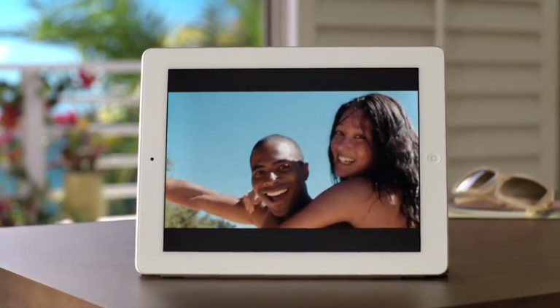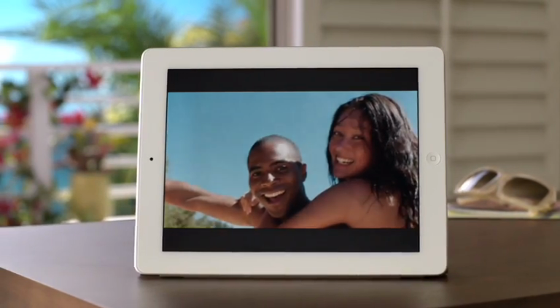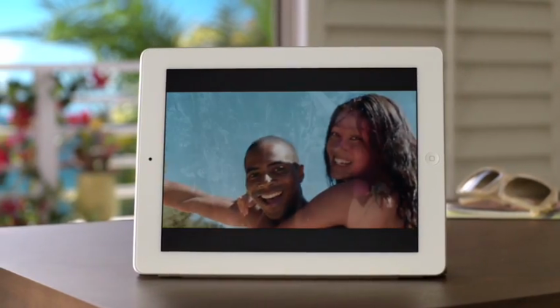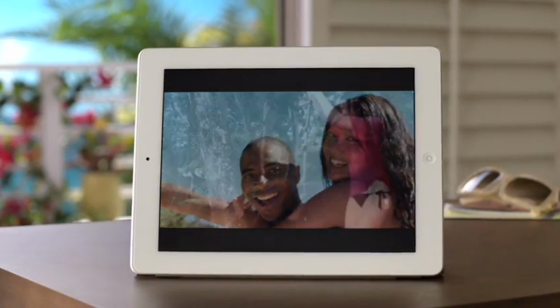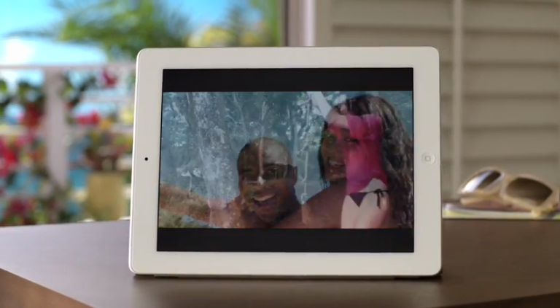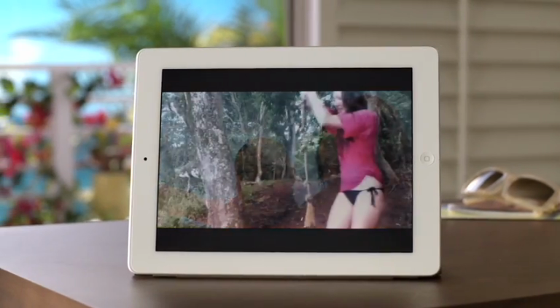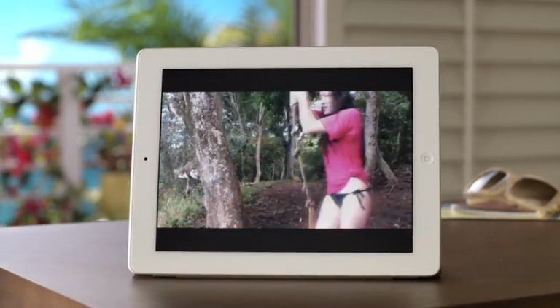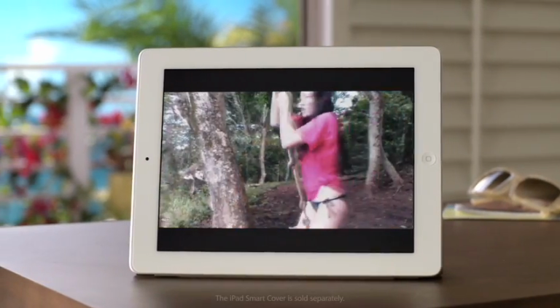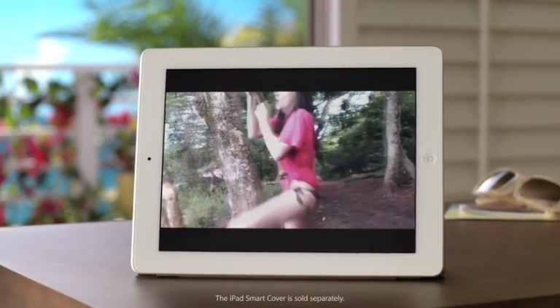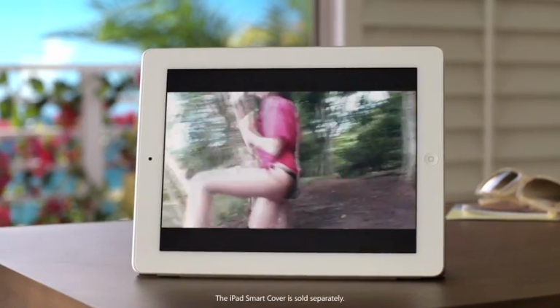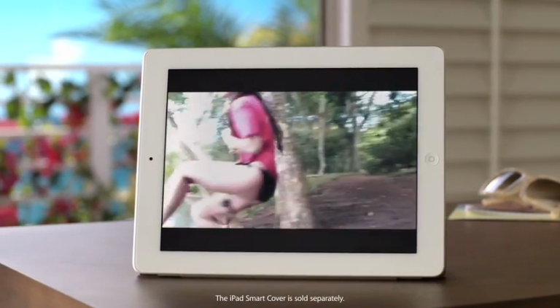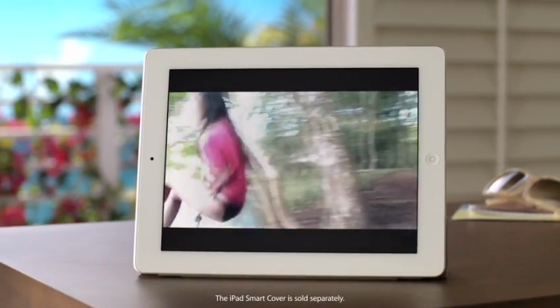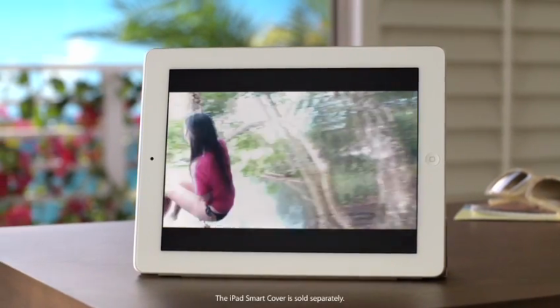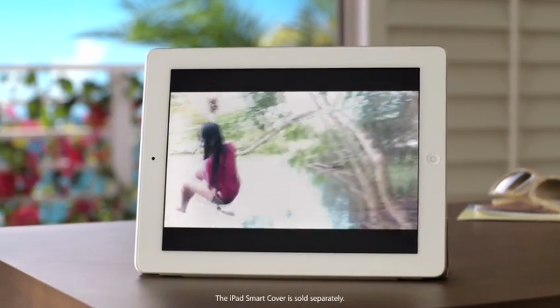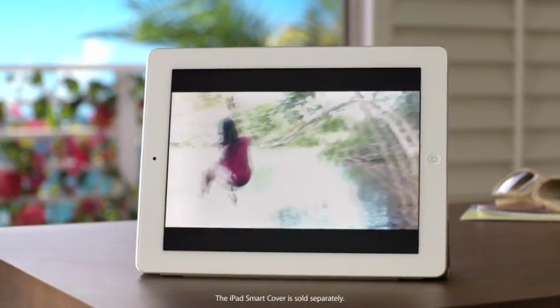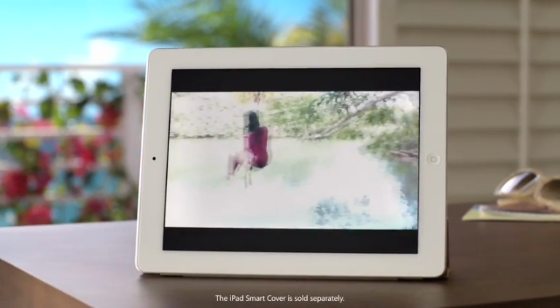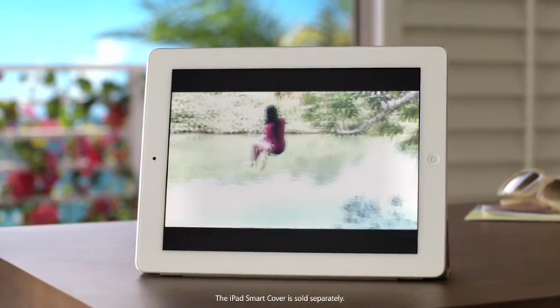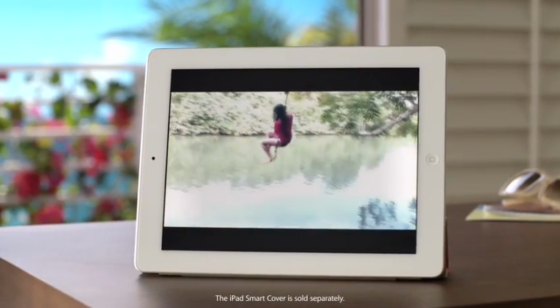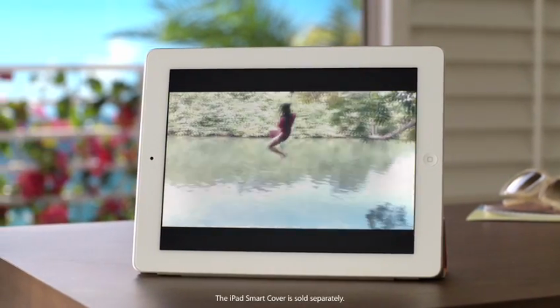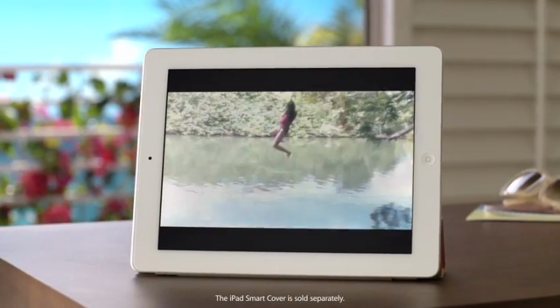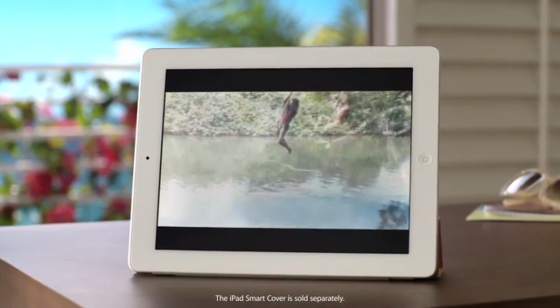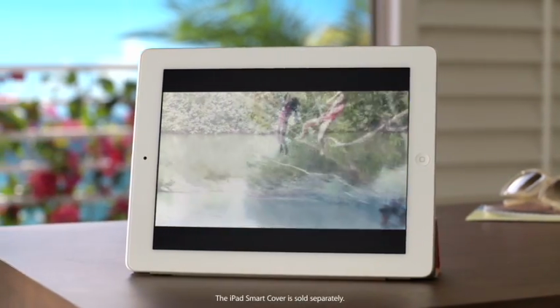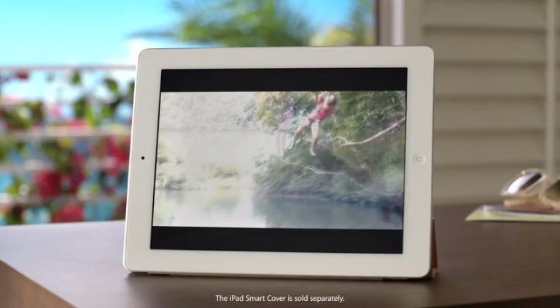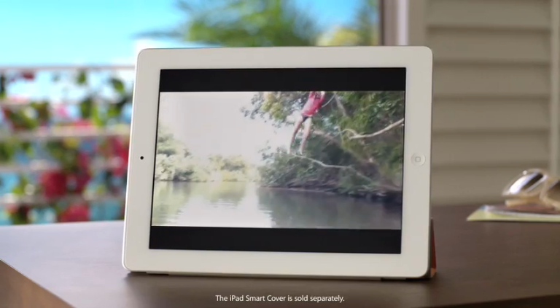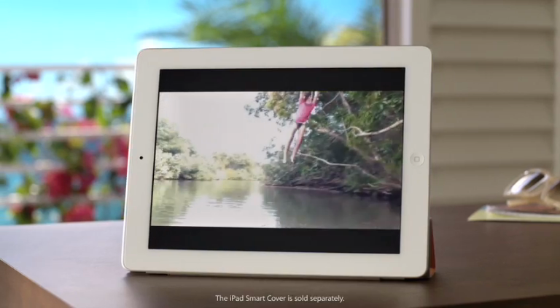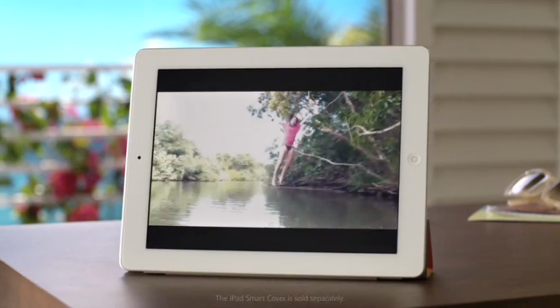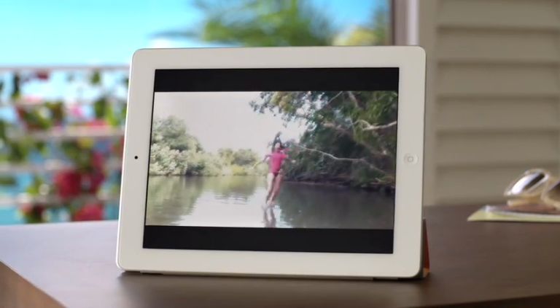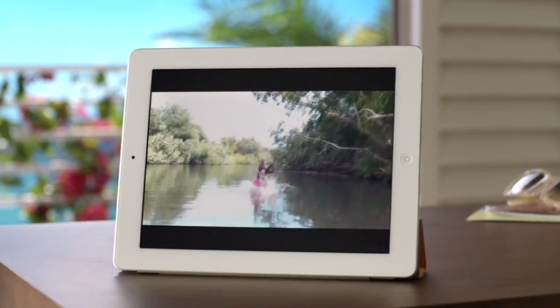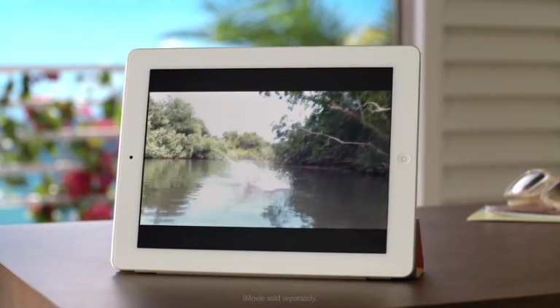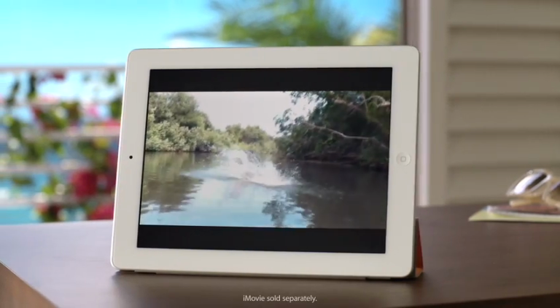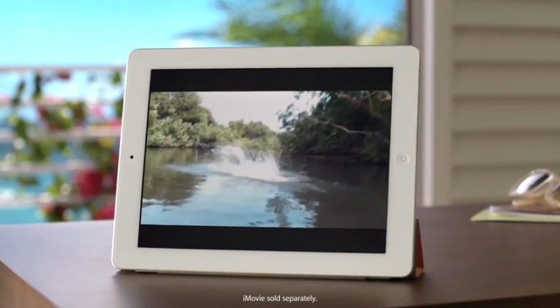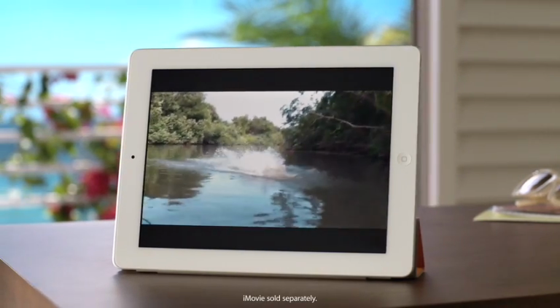iMovie on iPad 2. It's Hollywood-style moviemaking on a whole new scale.